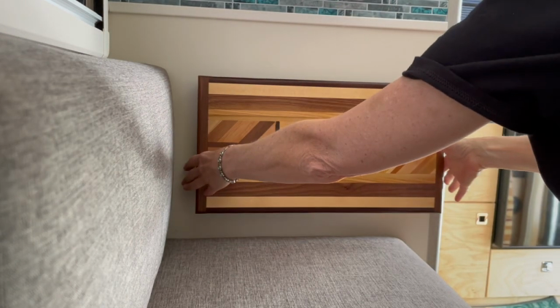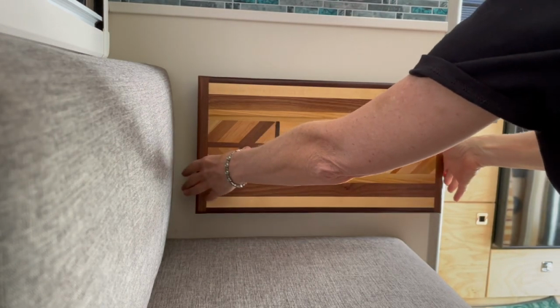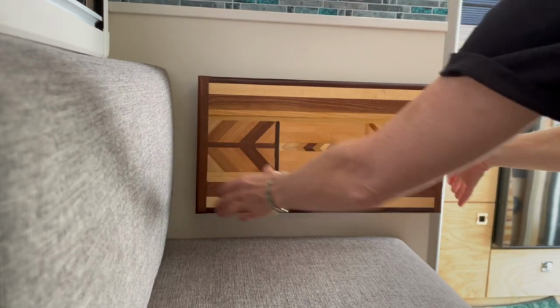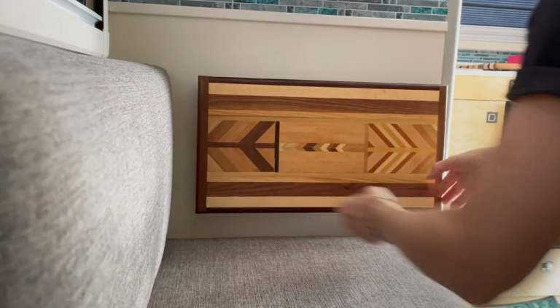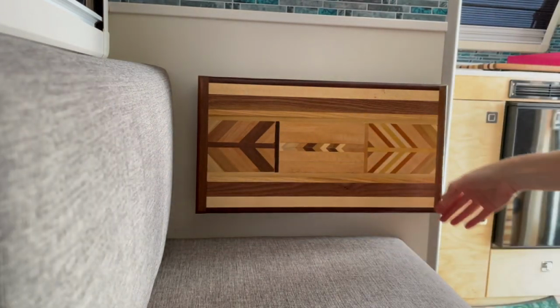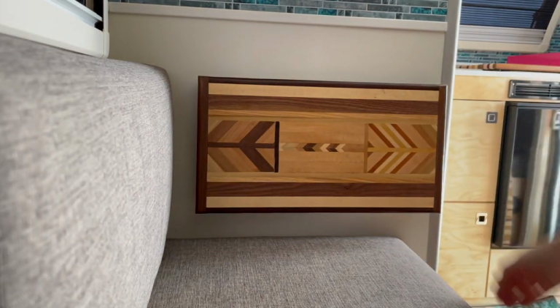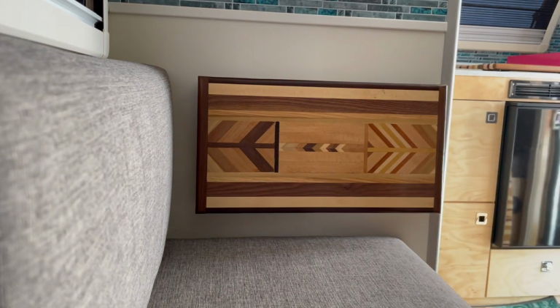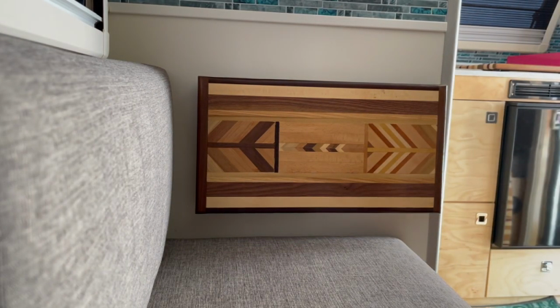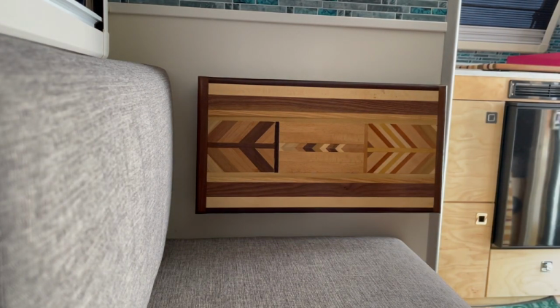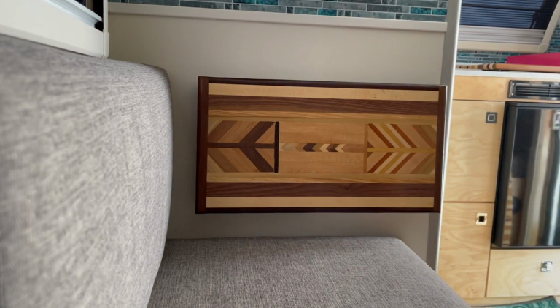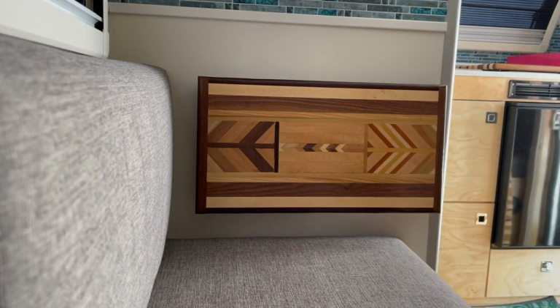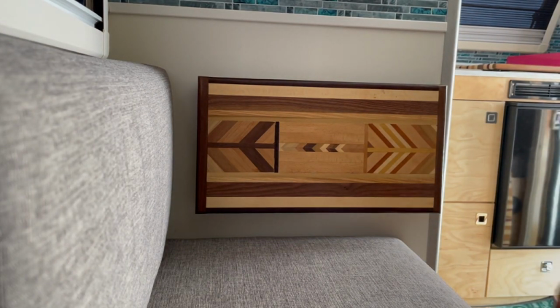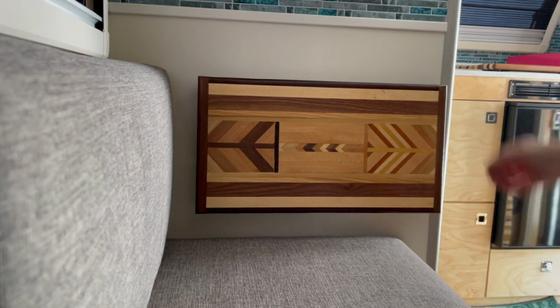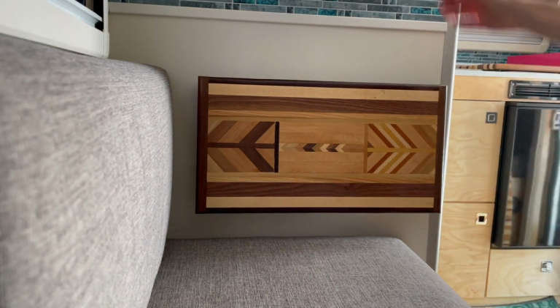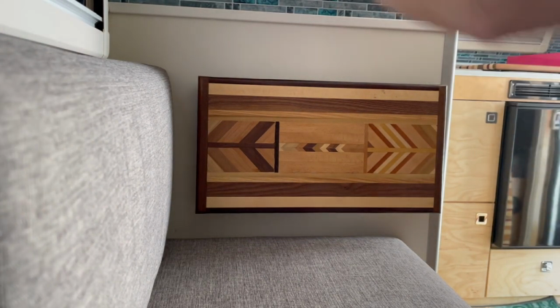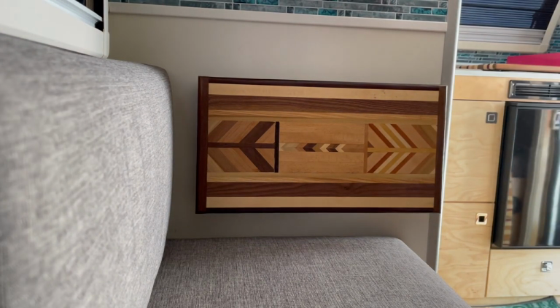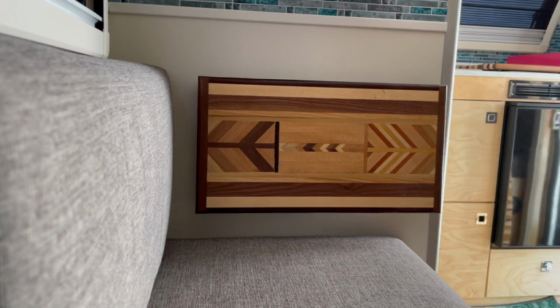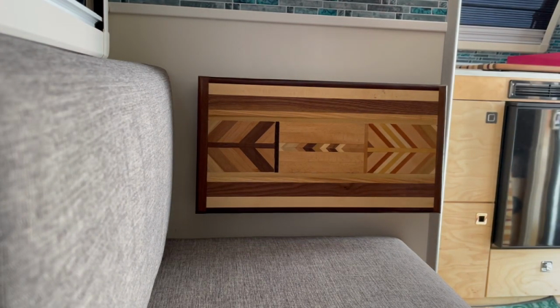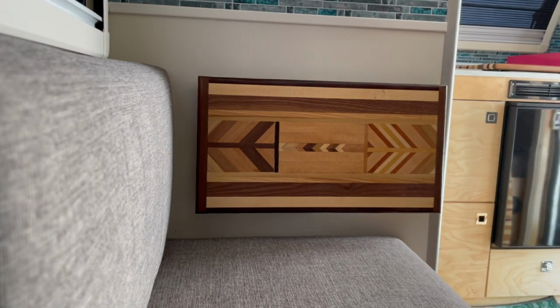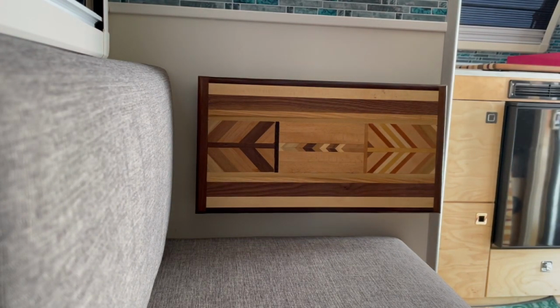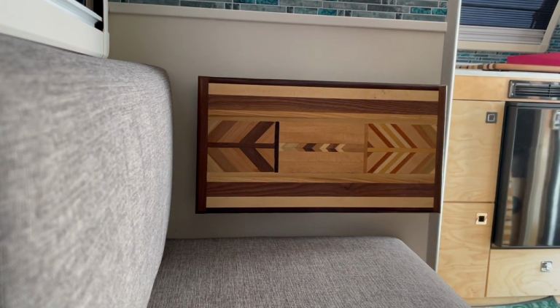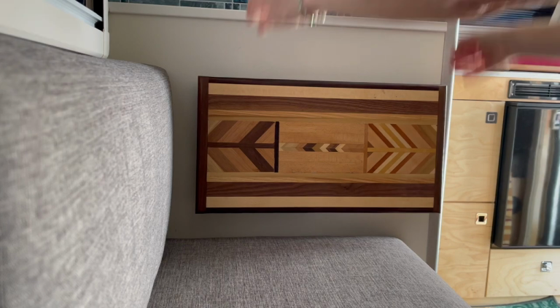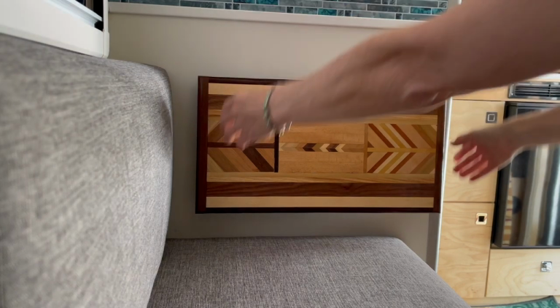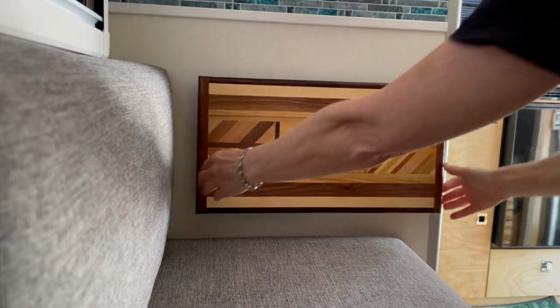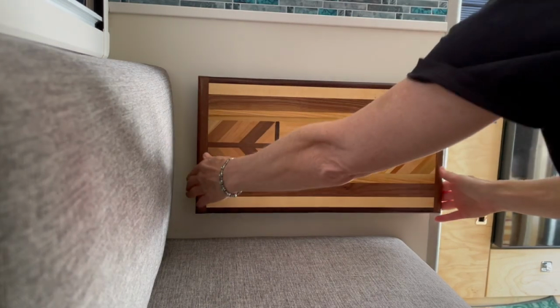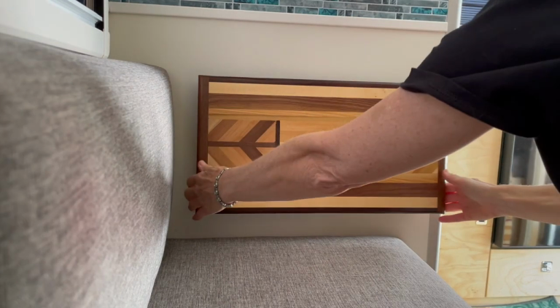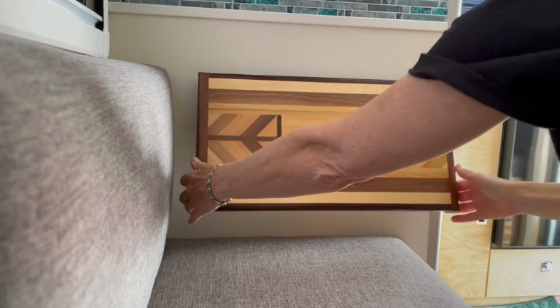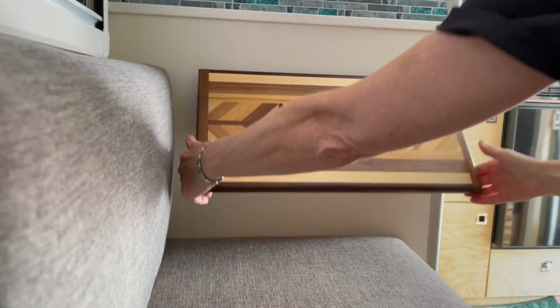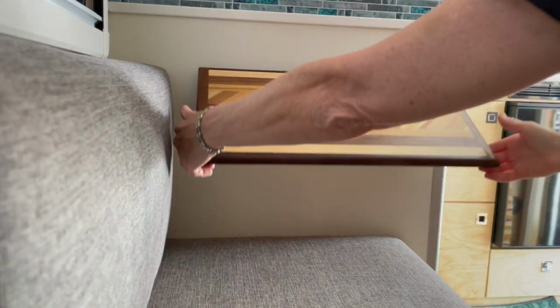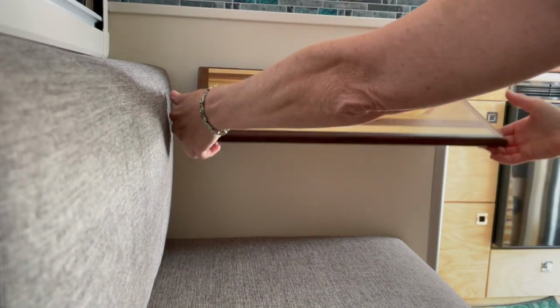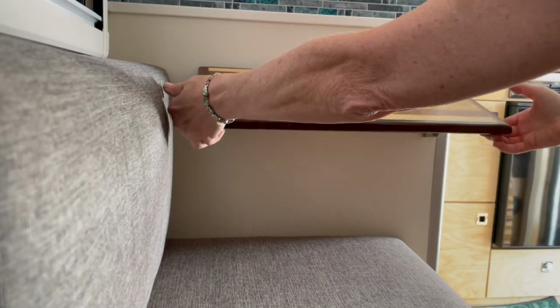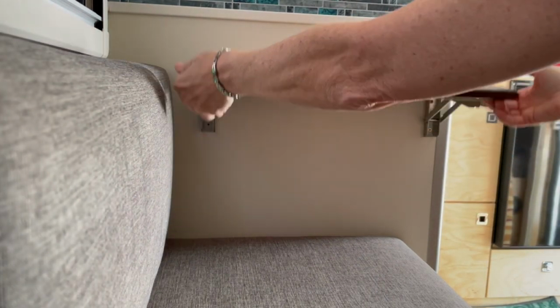If you have to take the cushion out, it's no problem. You just lift up the bracket and then pull the cushion out. It does not get in the way.